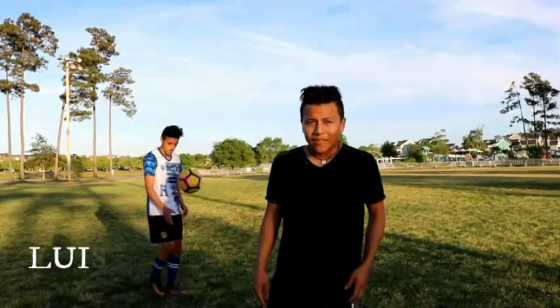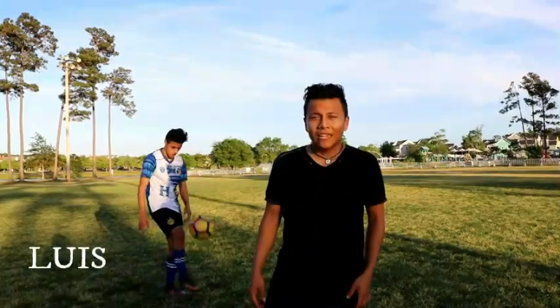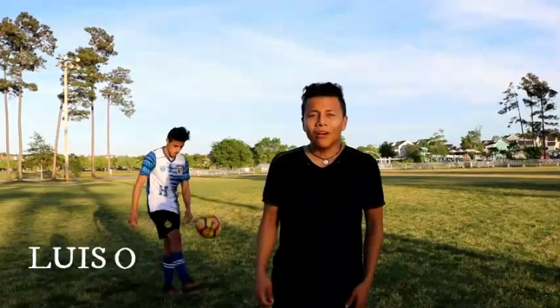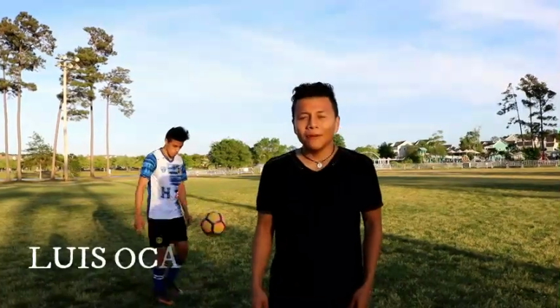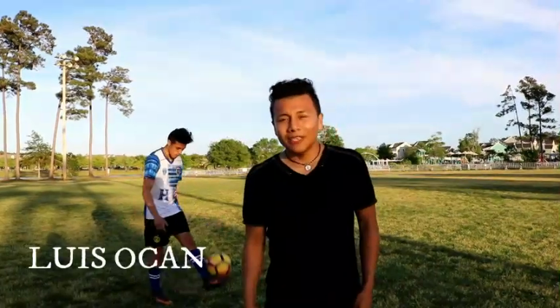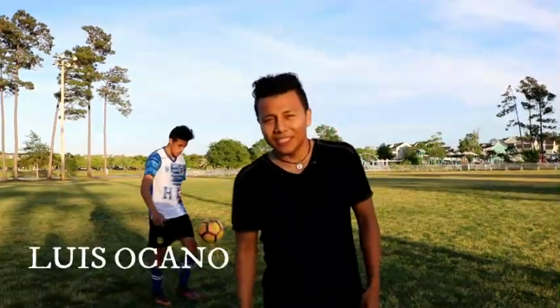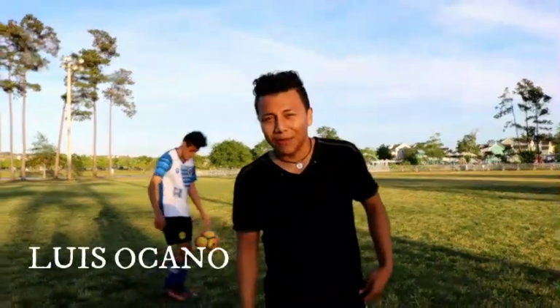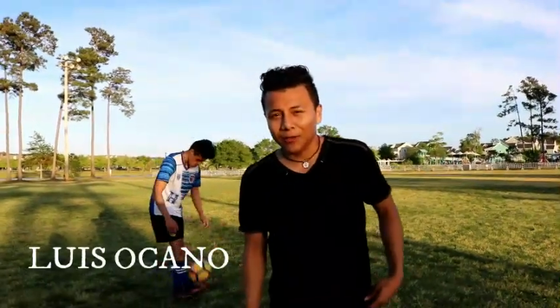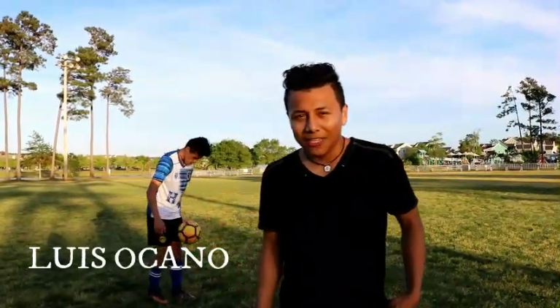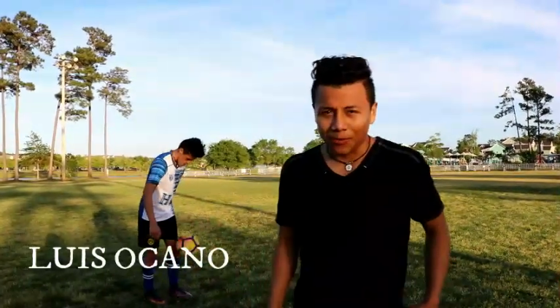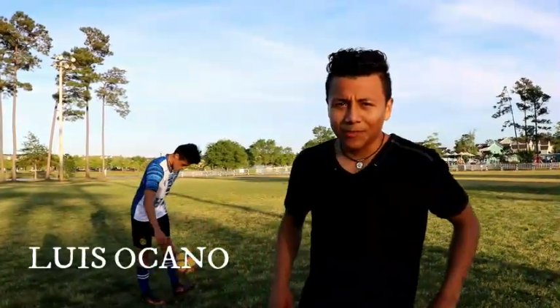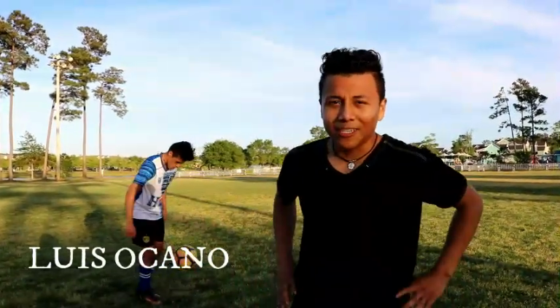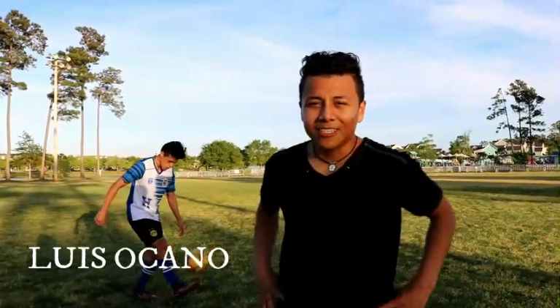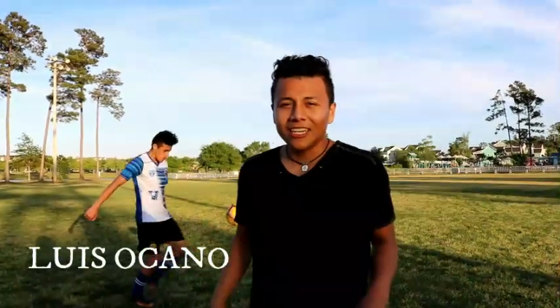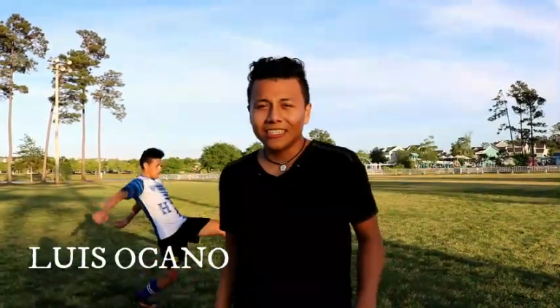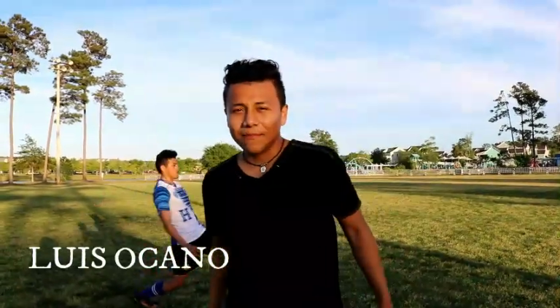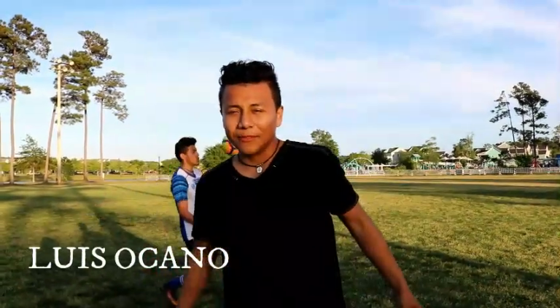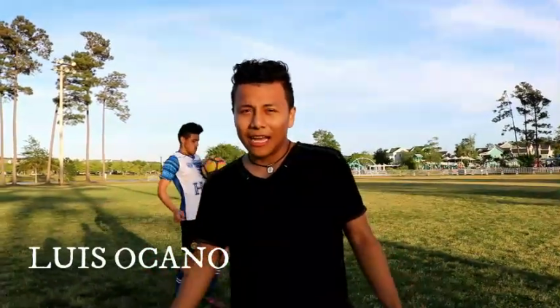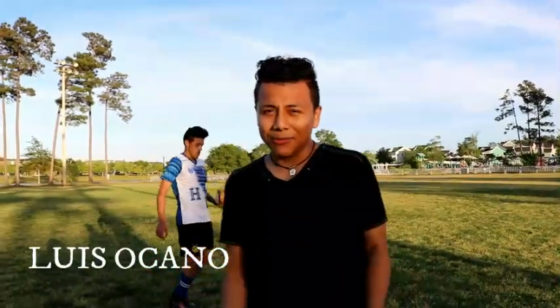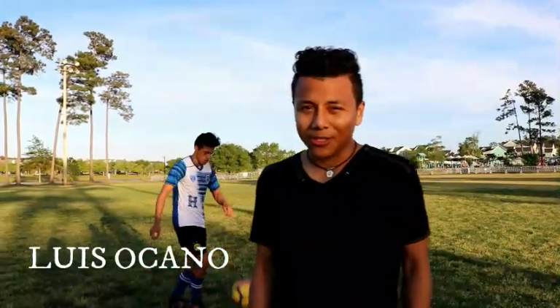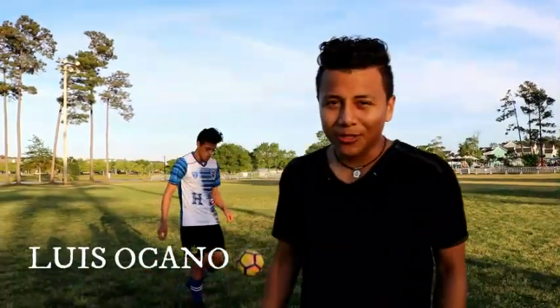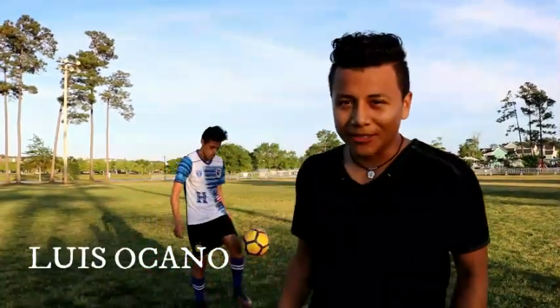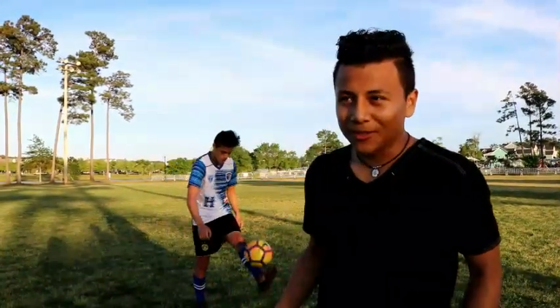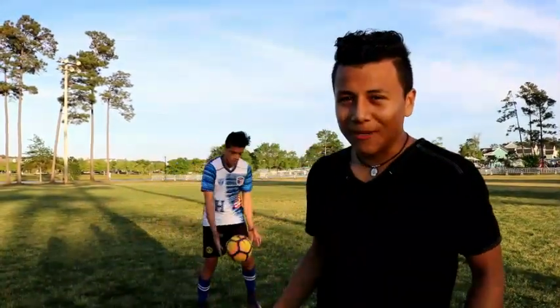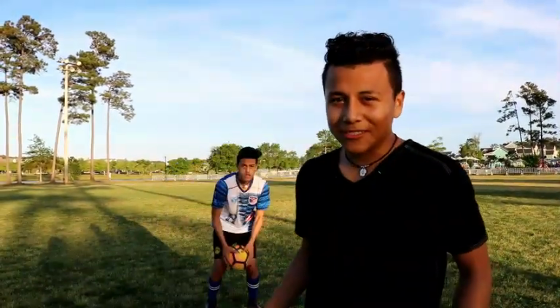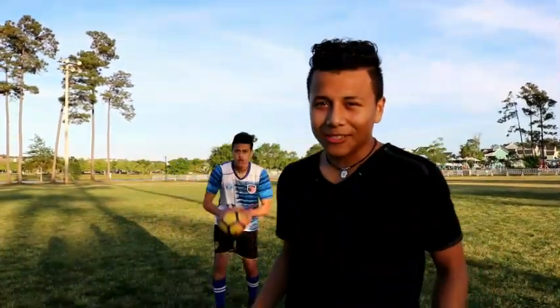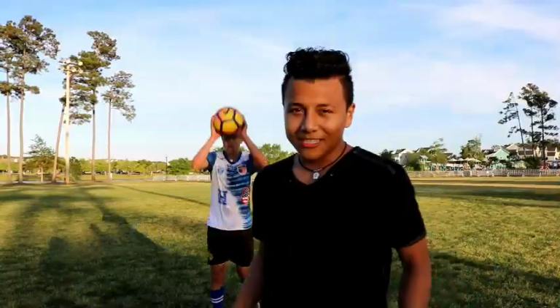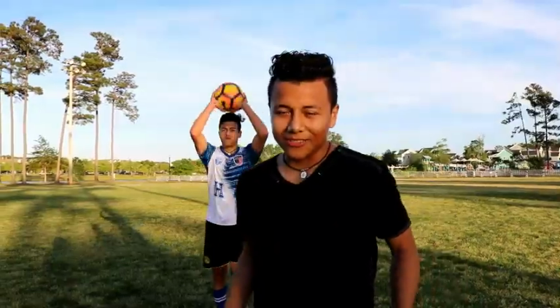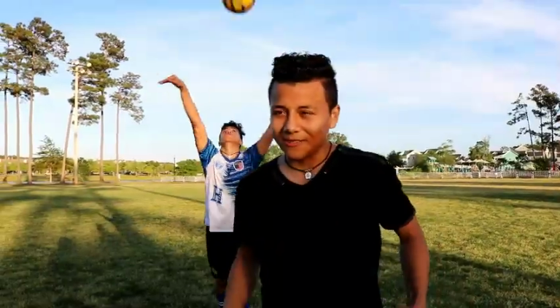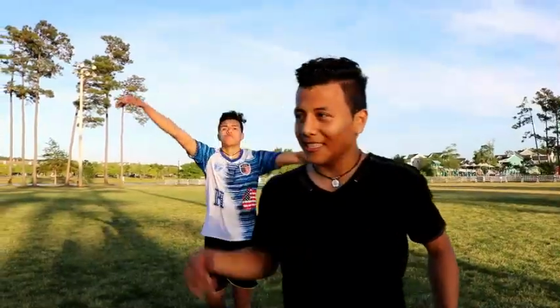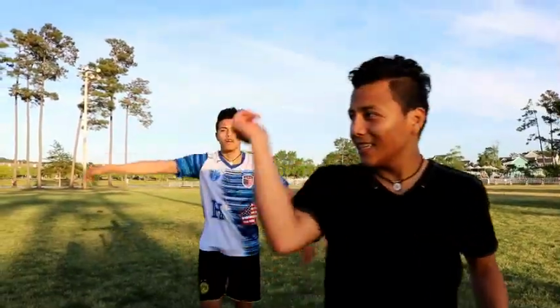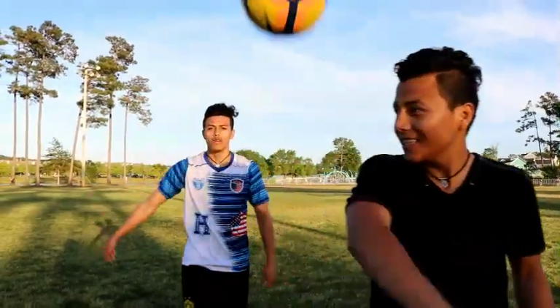Hello everyone, this is my project for Miss McLaren's class. Today I'm going to show you how to do the bicycle kick, so let's get it.